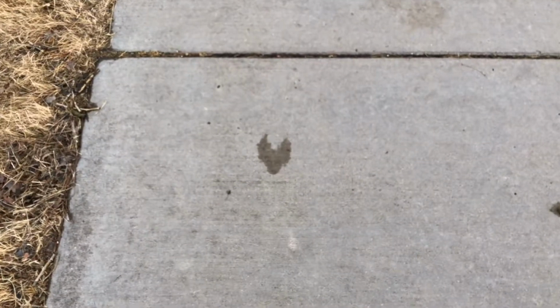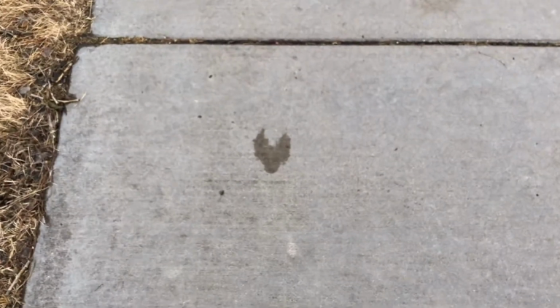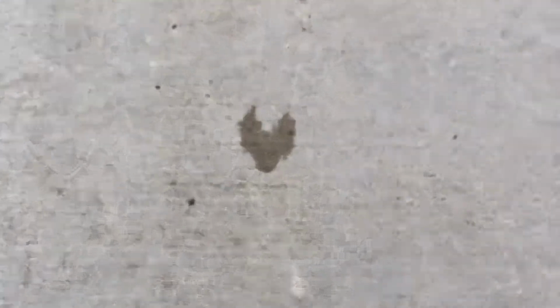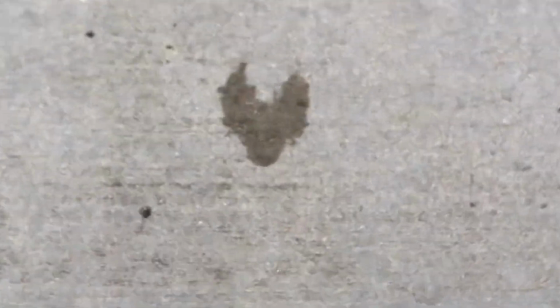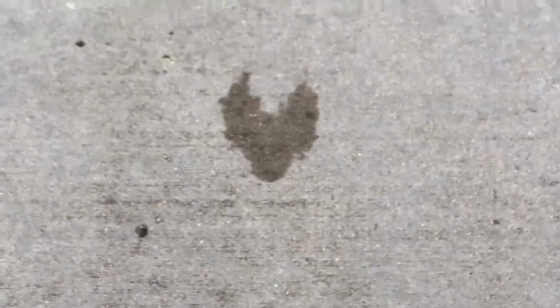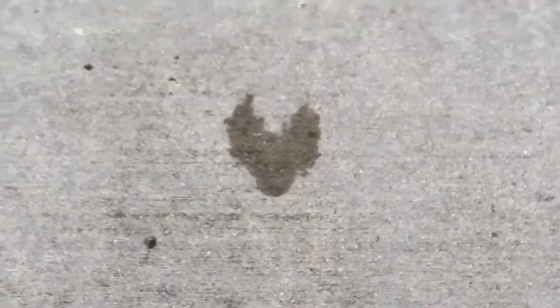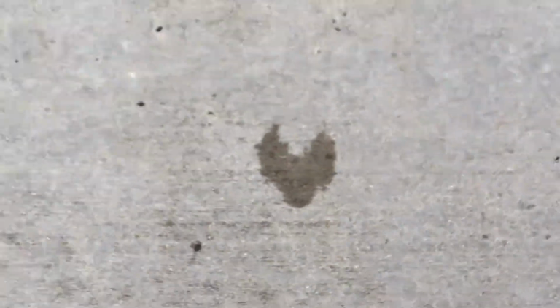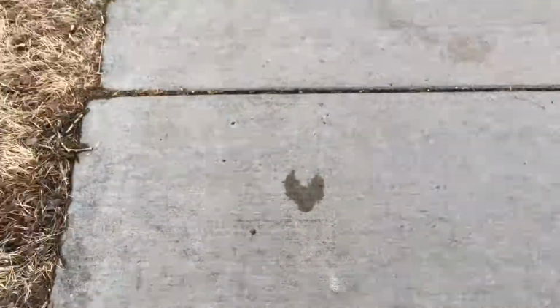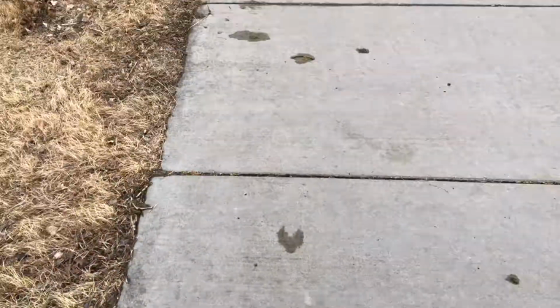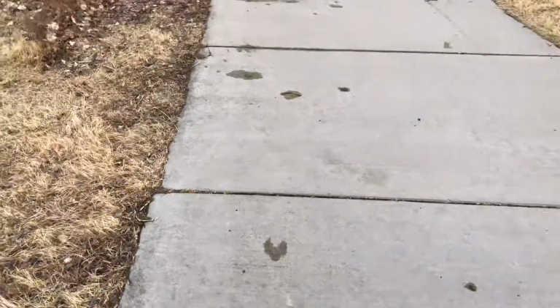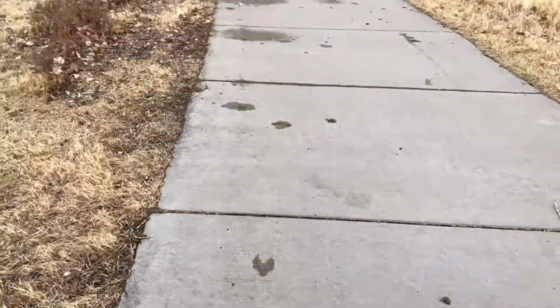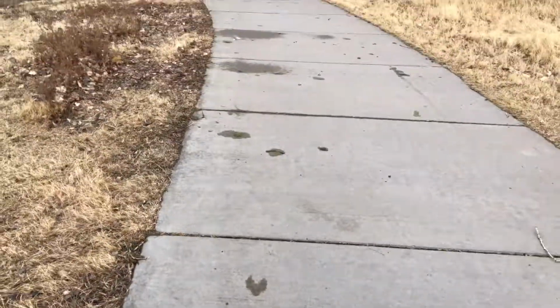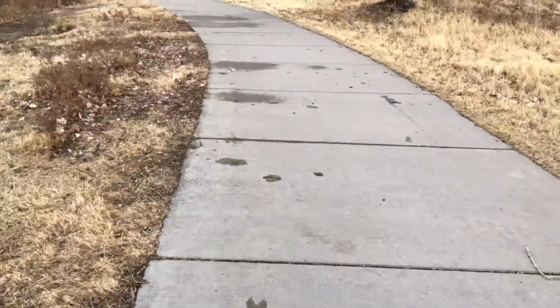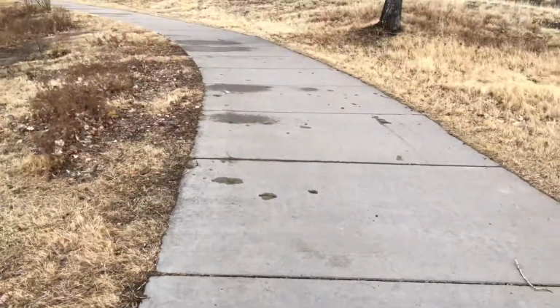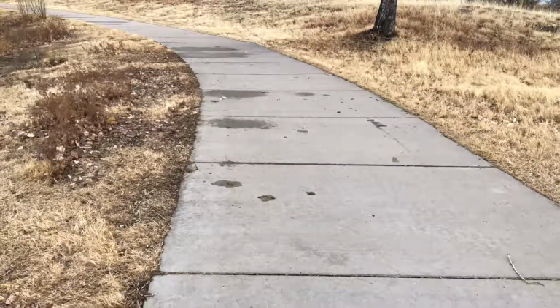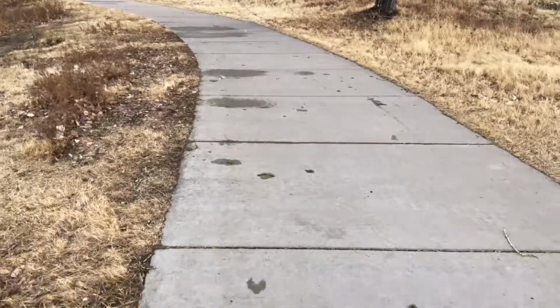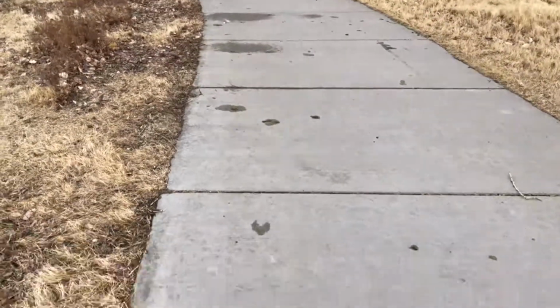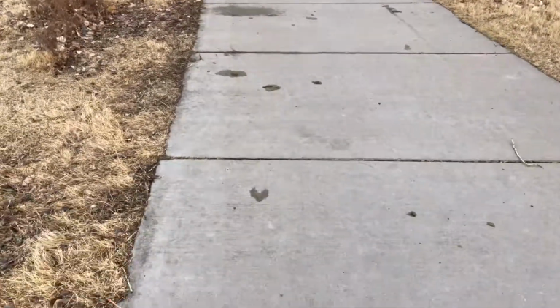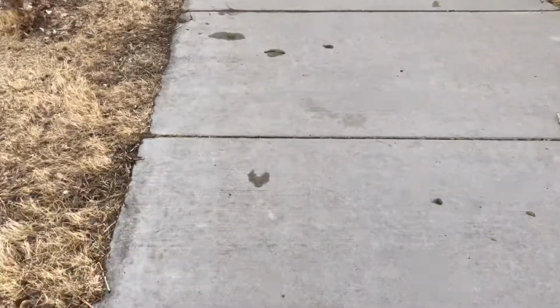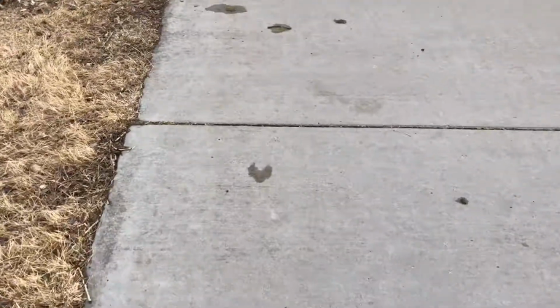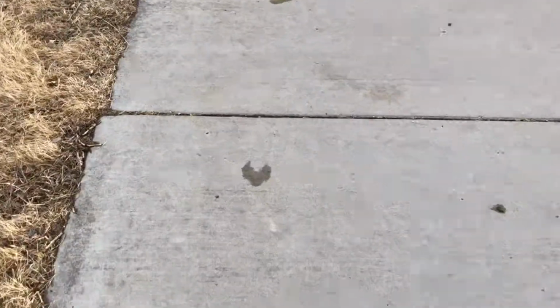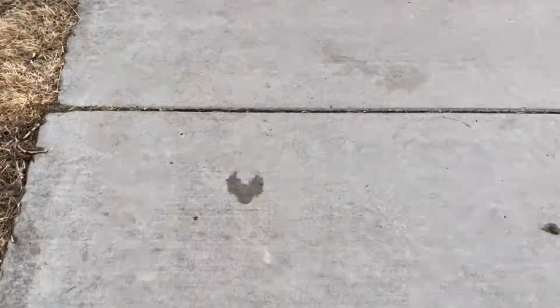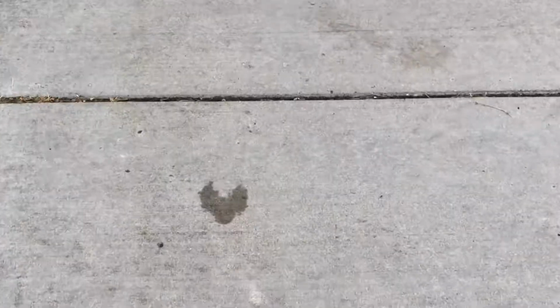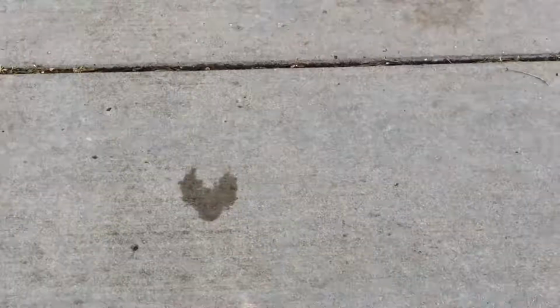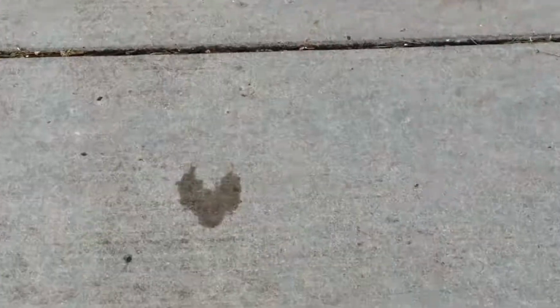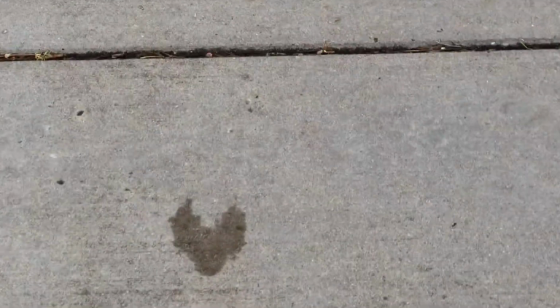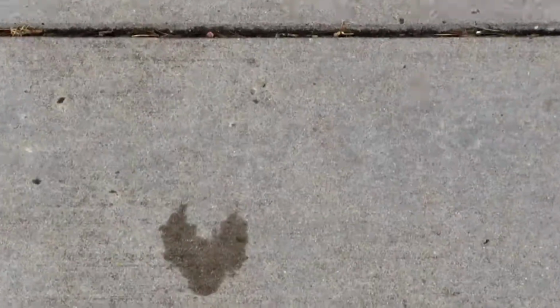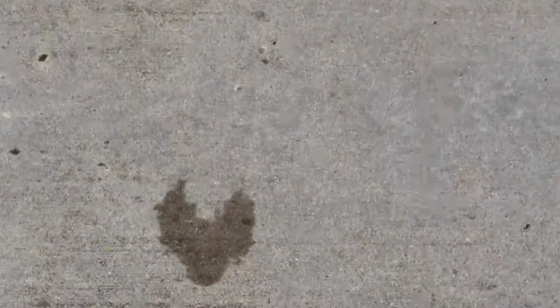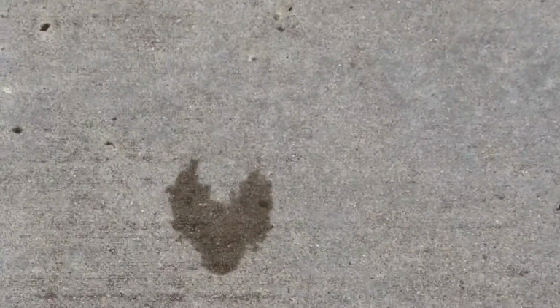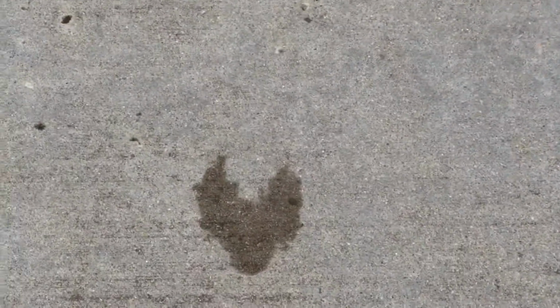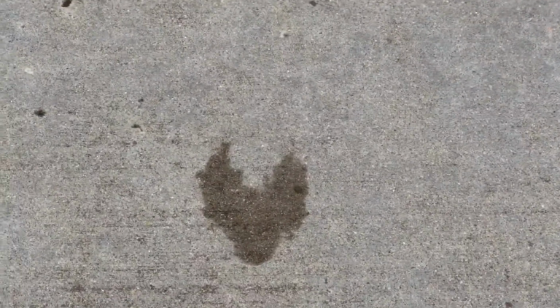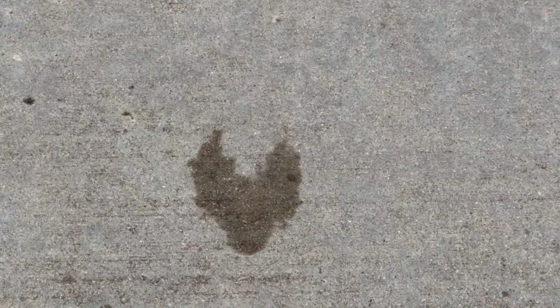Literally, just right here on my path as I'm walking. Hello heart.